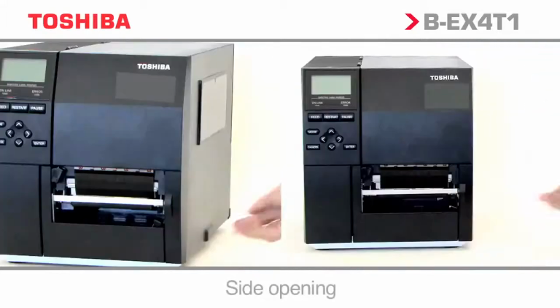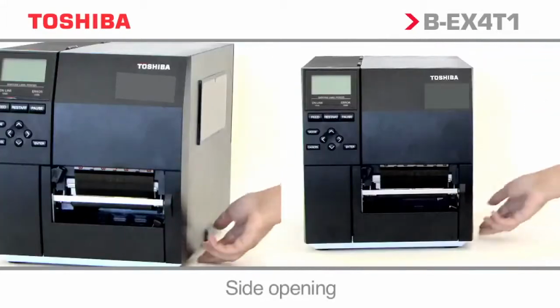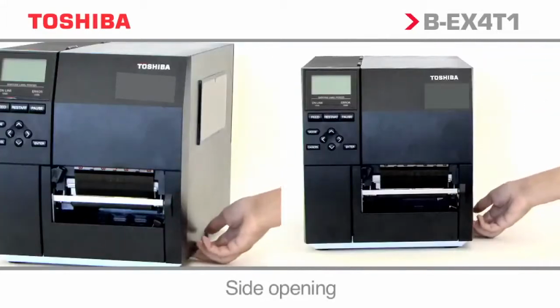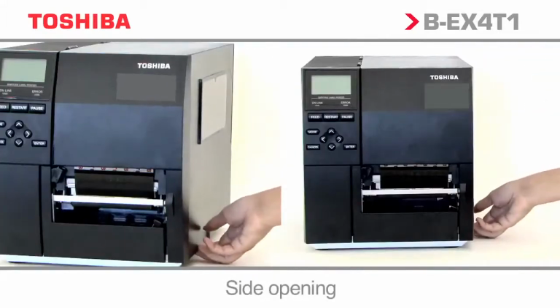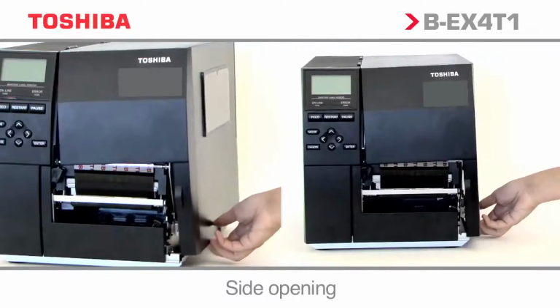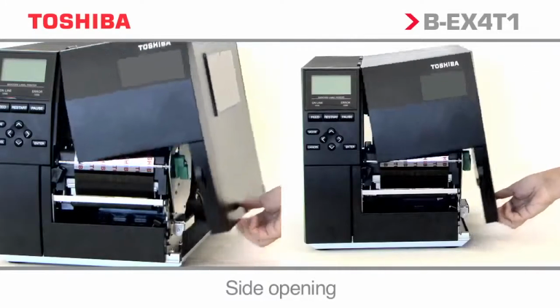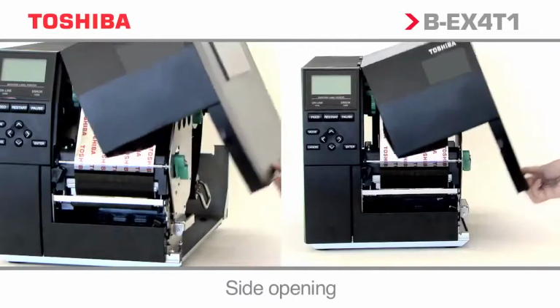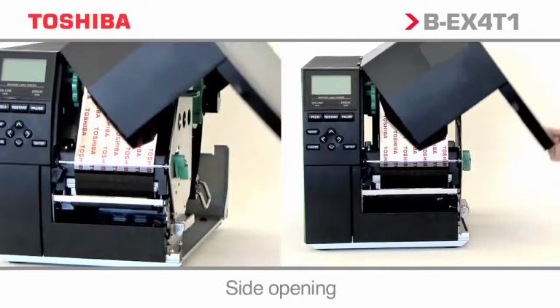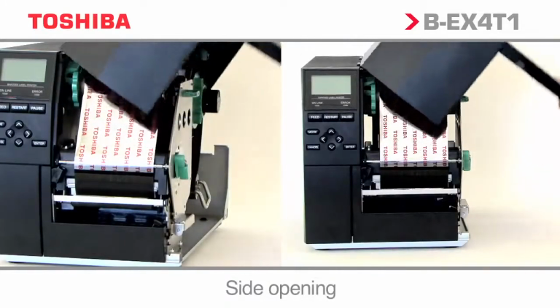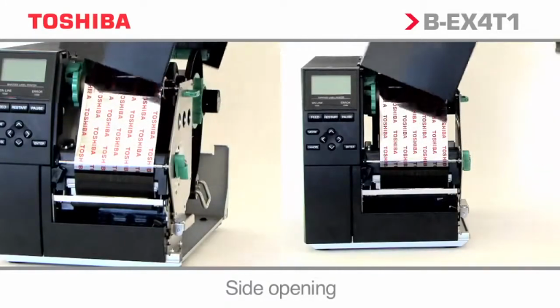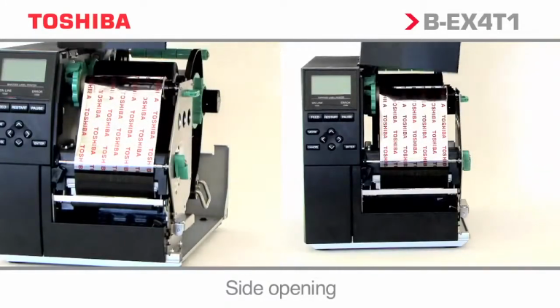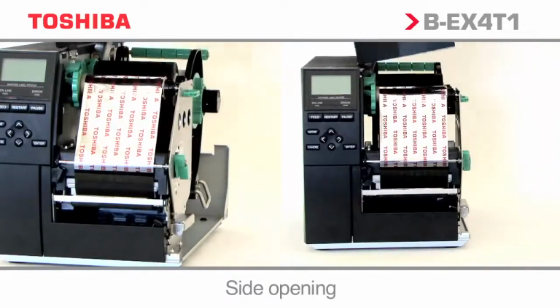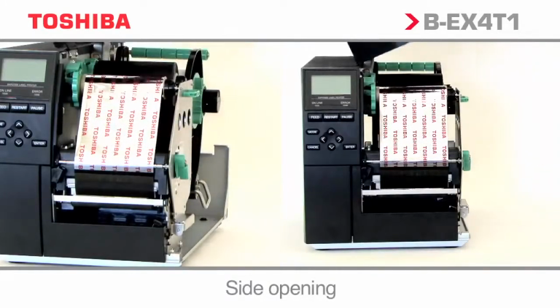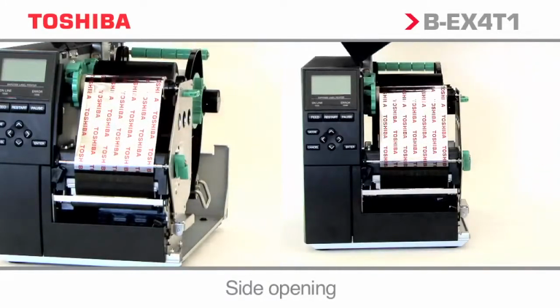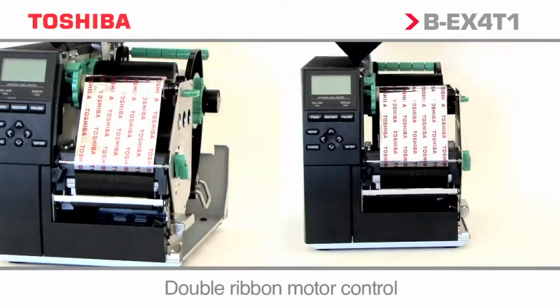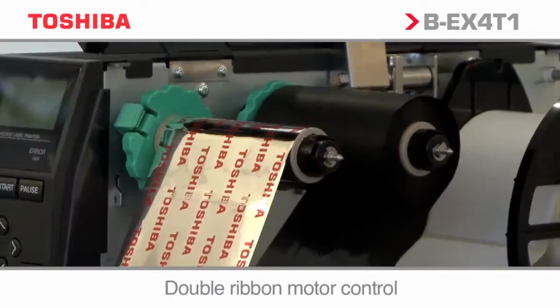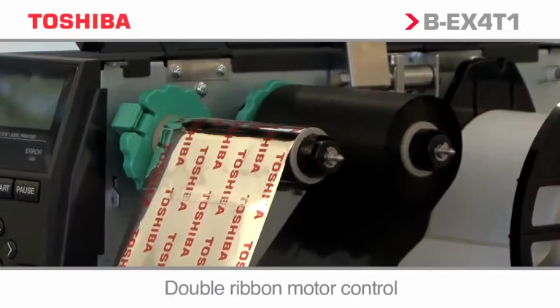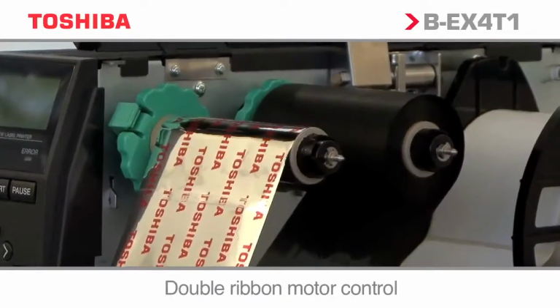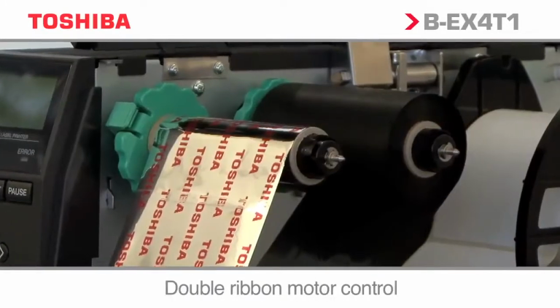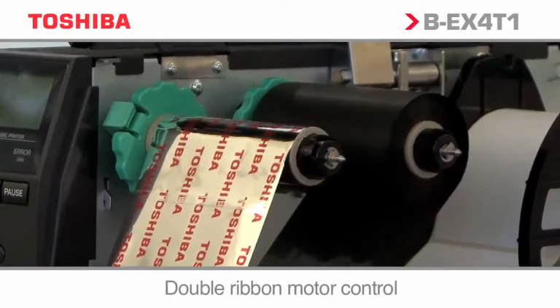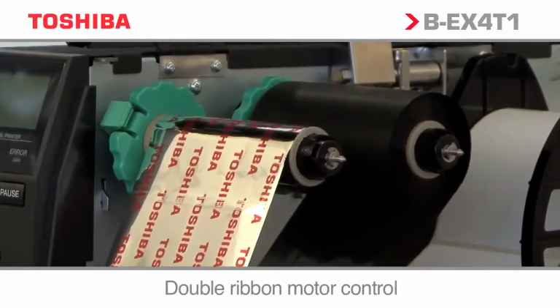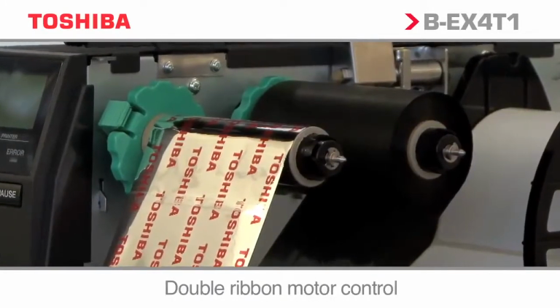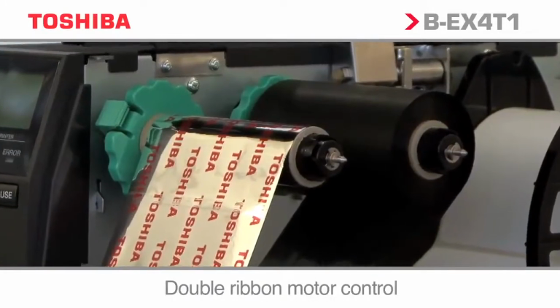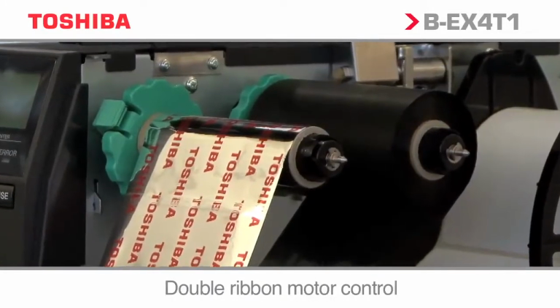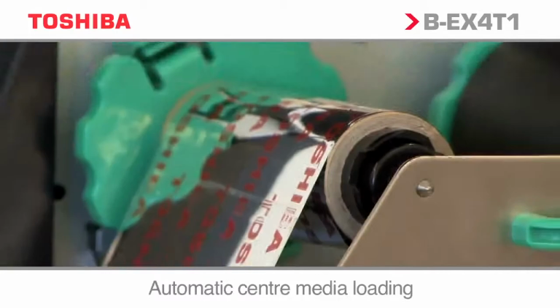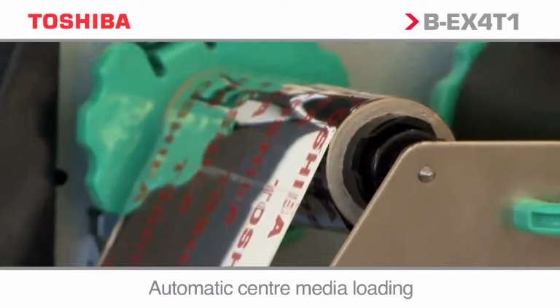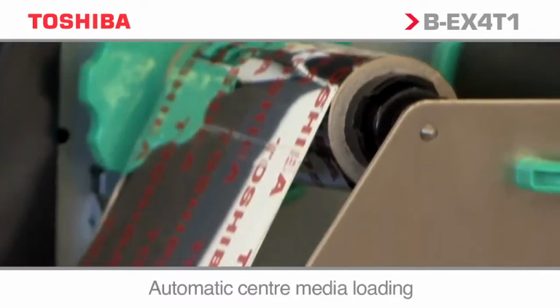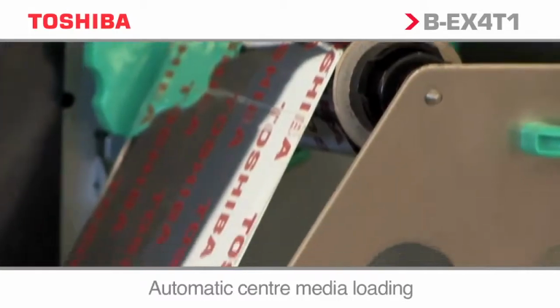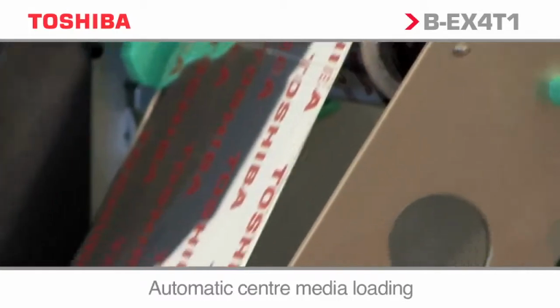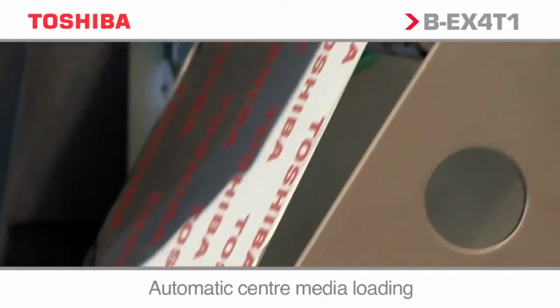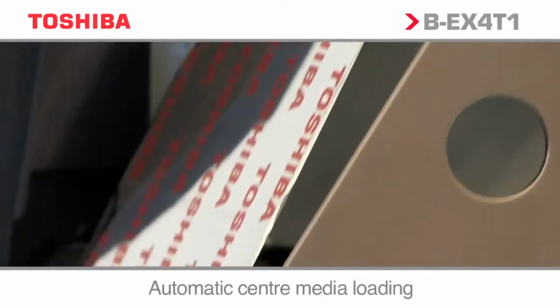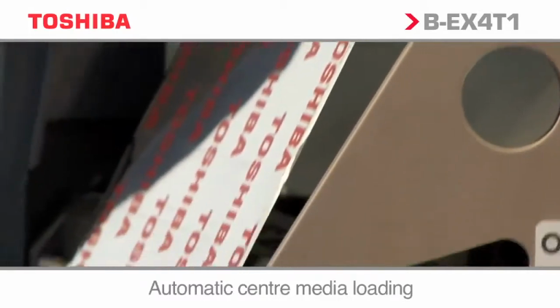Some of the features include side opening, double ribbon motor control, and center media loading.